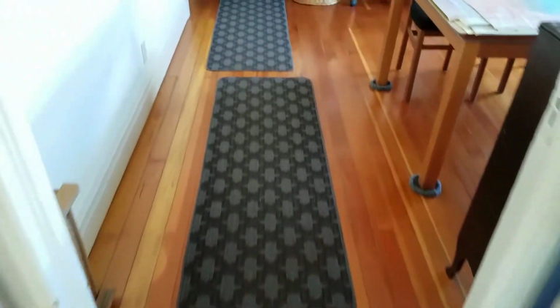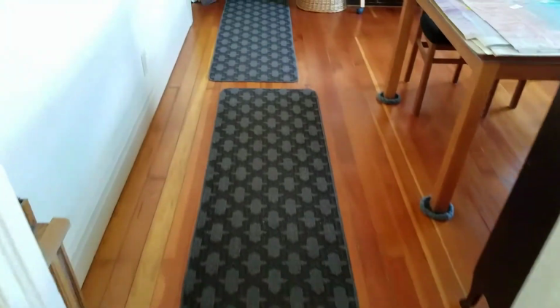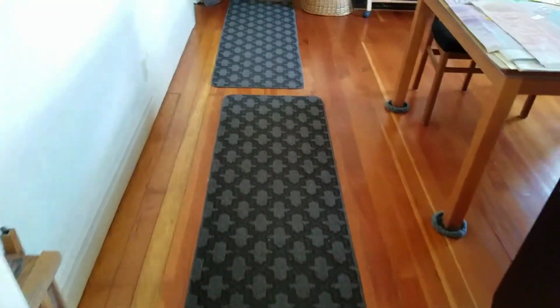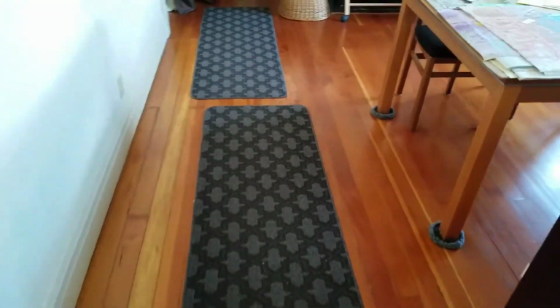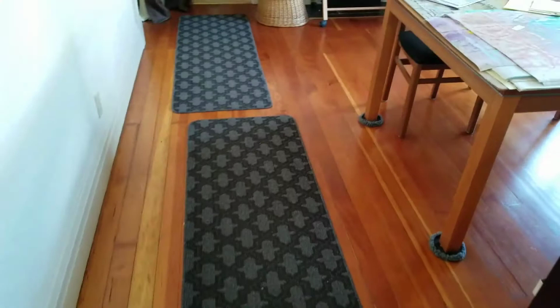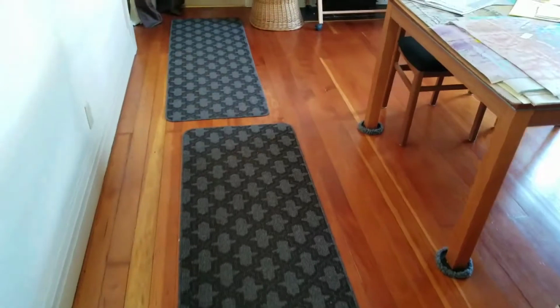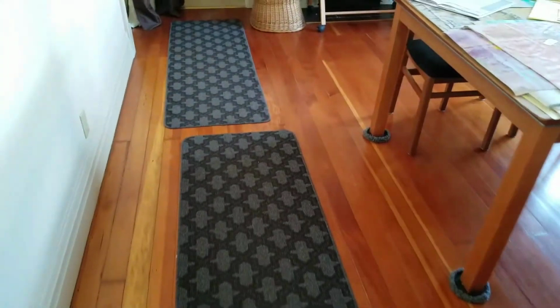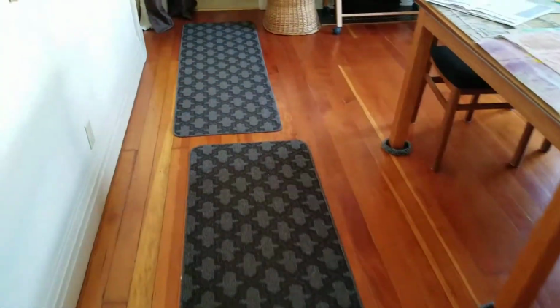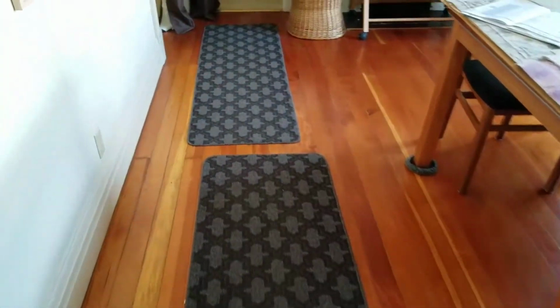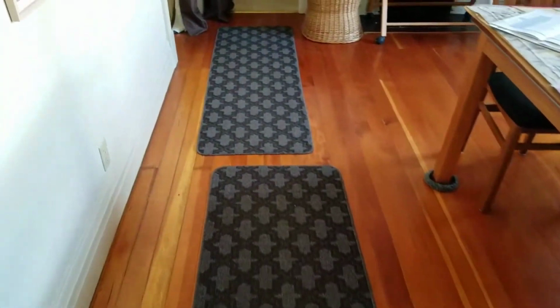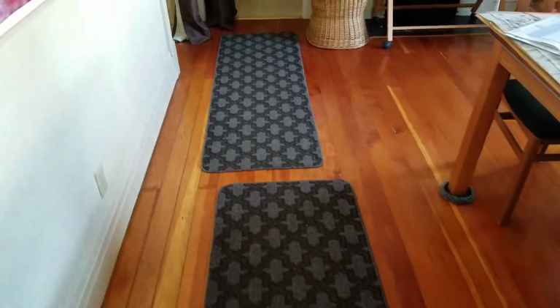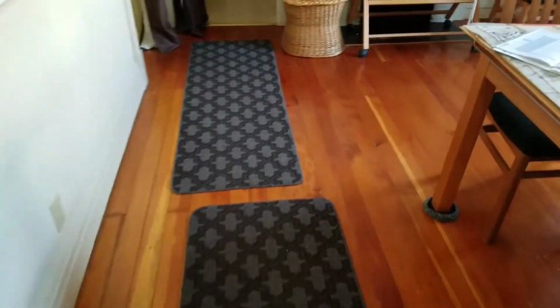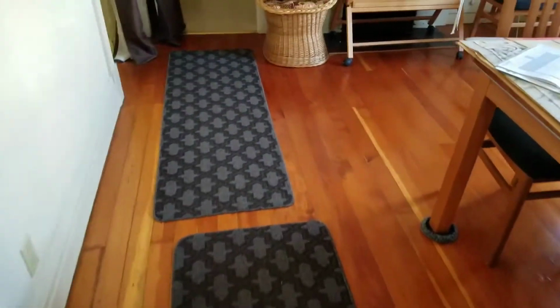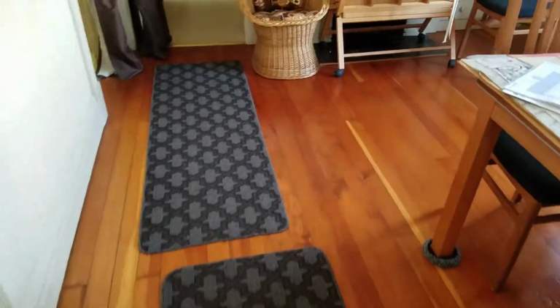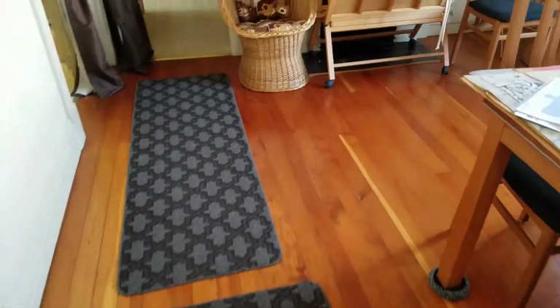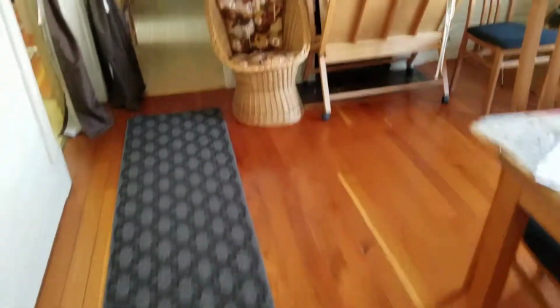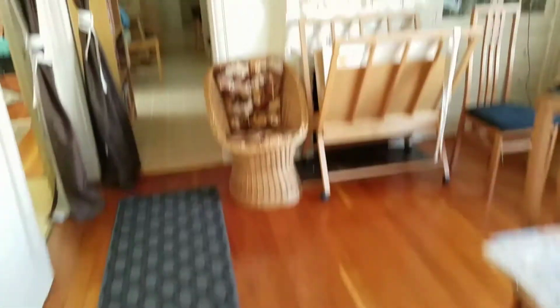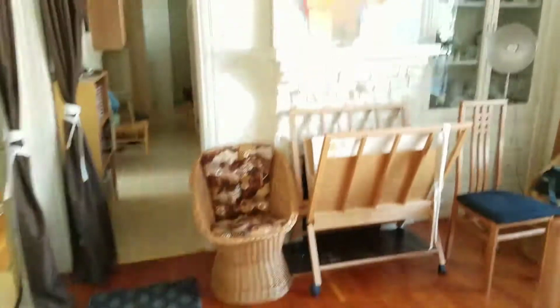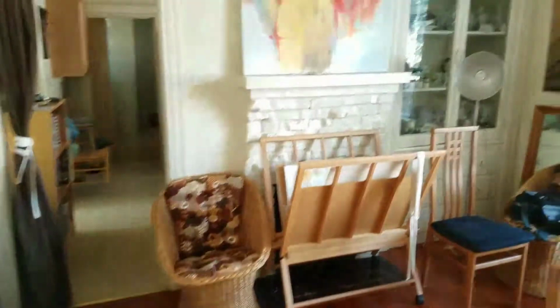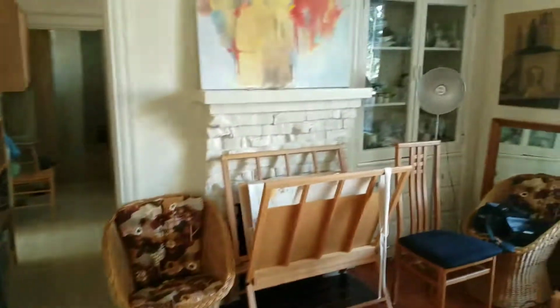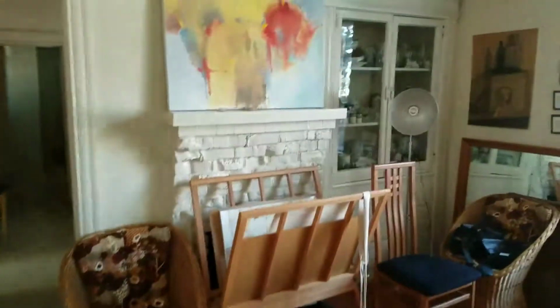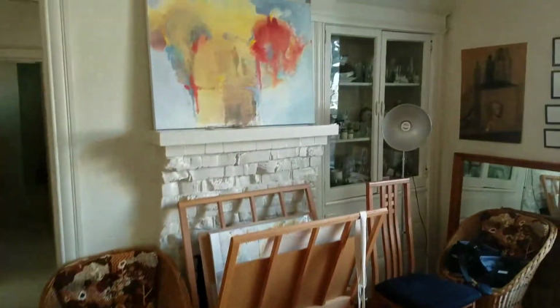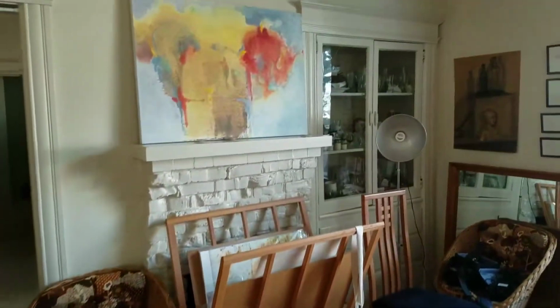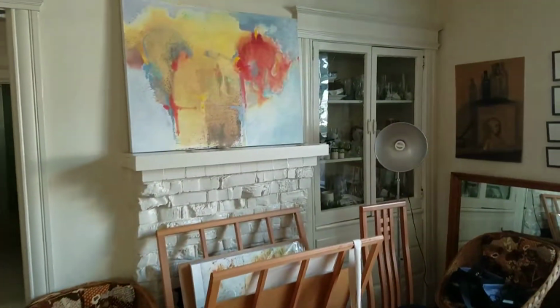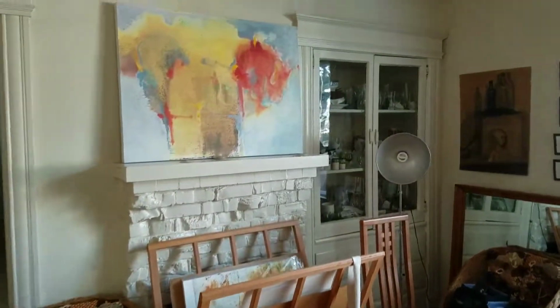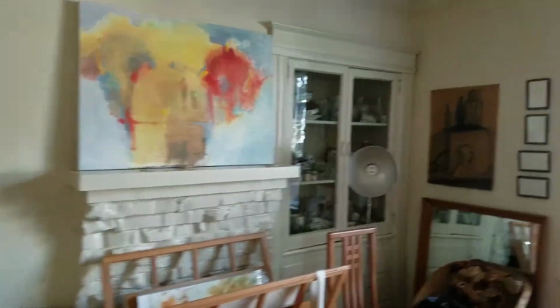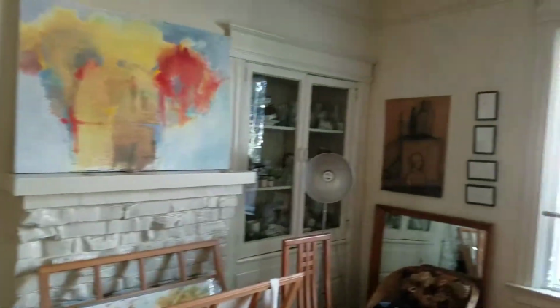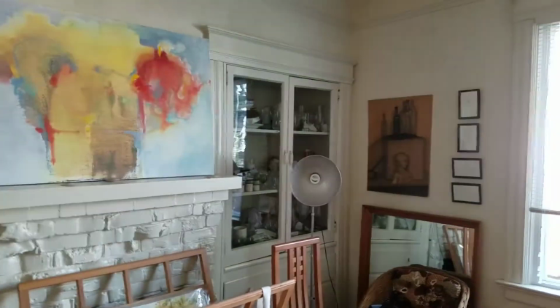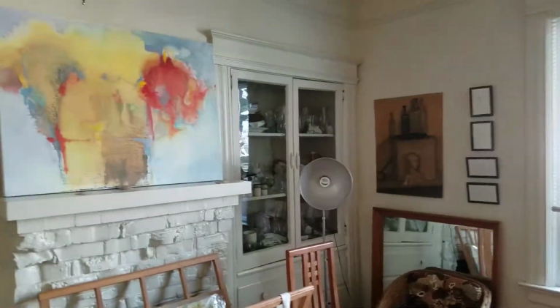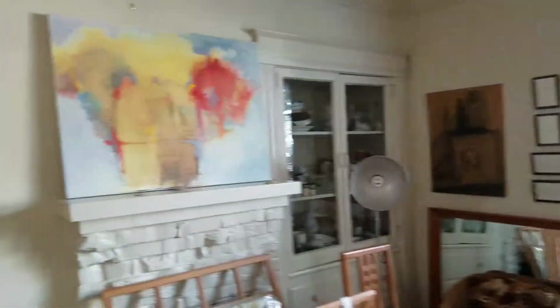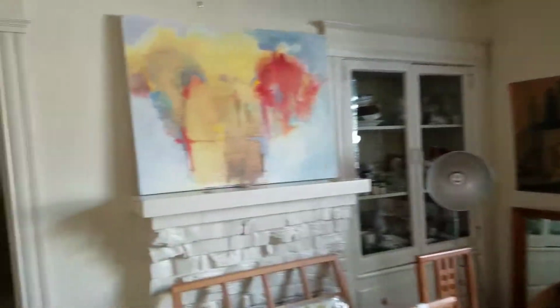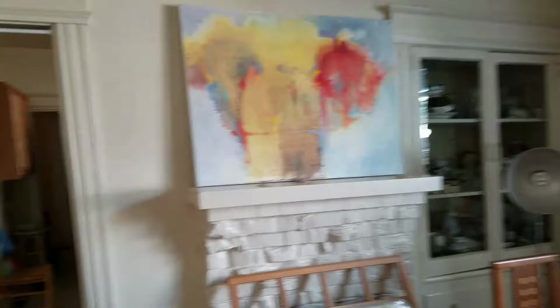Another entryway. So here's the gallery.